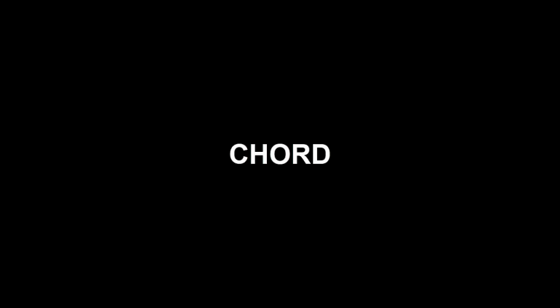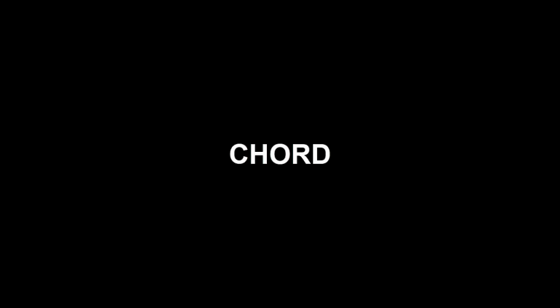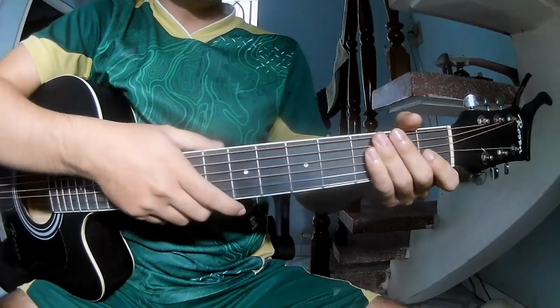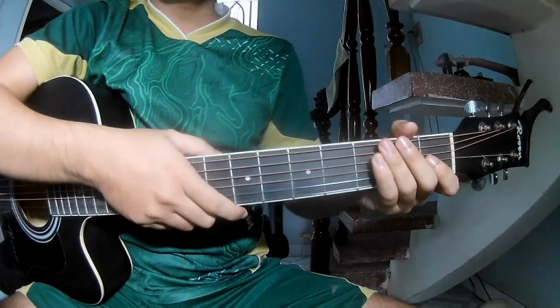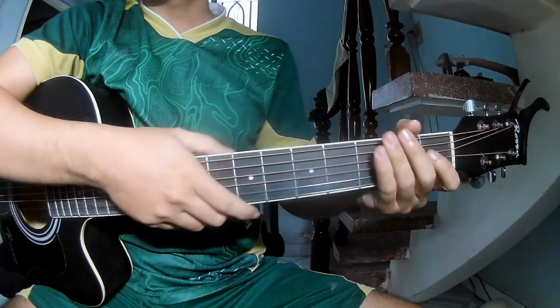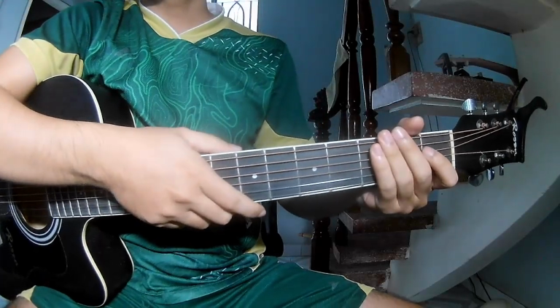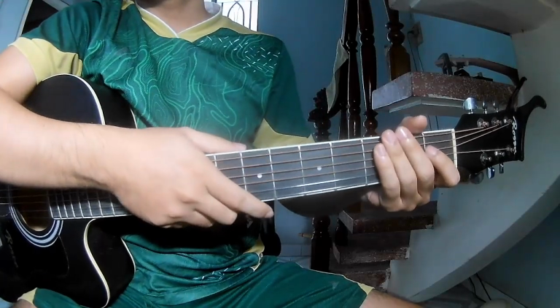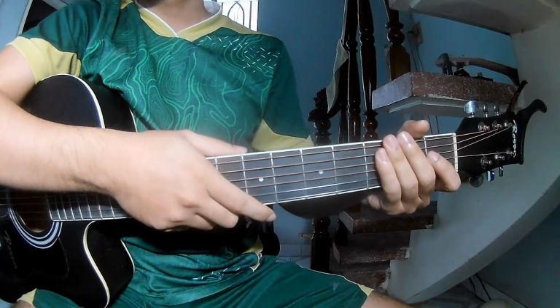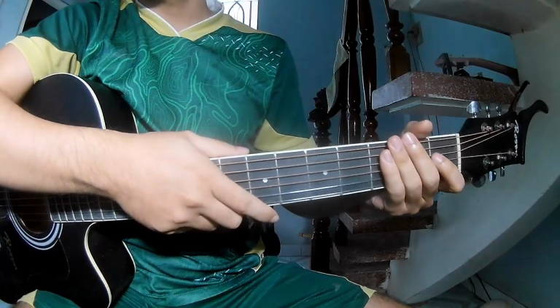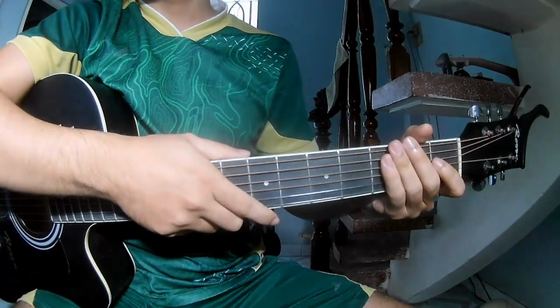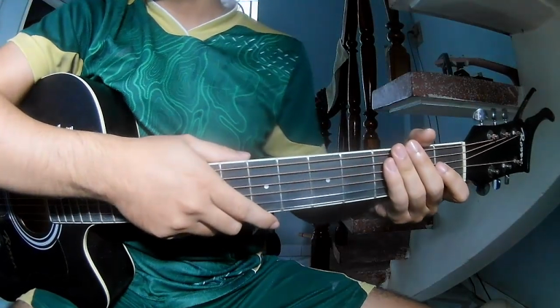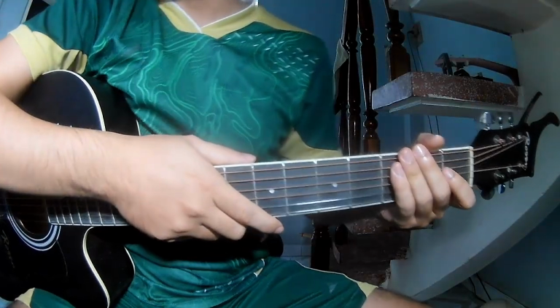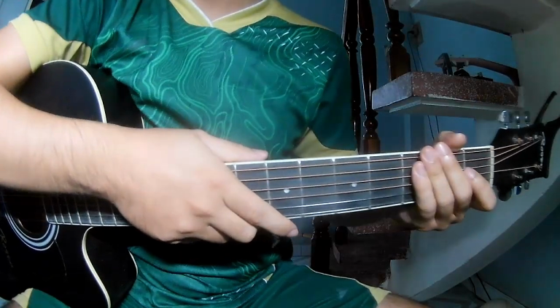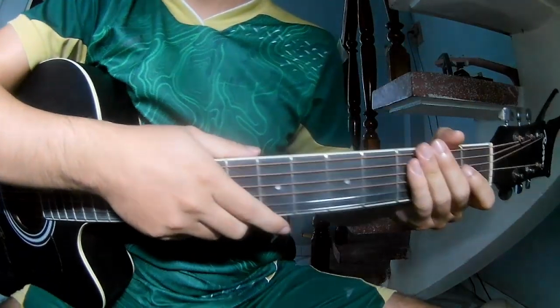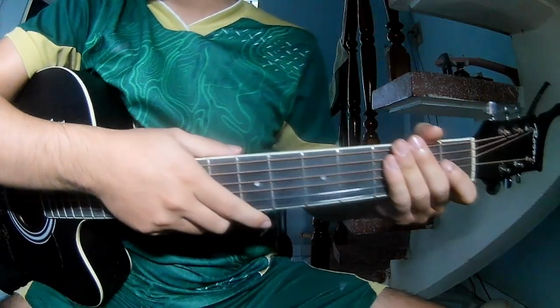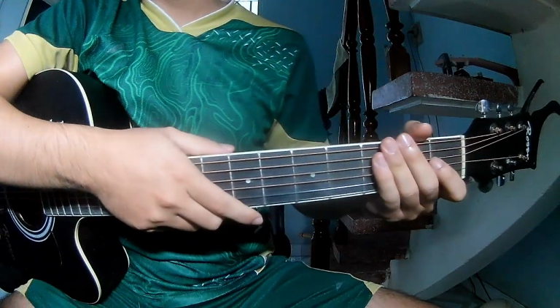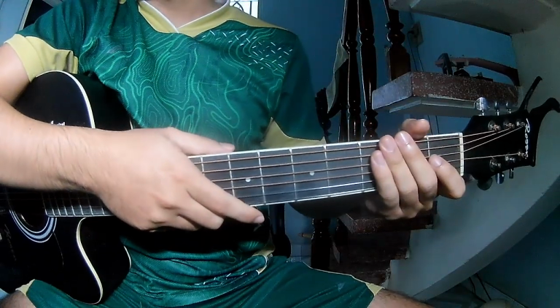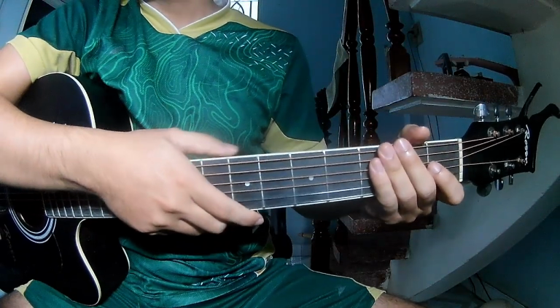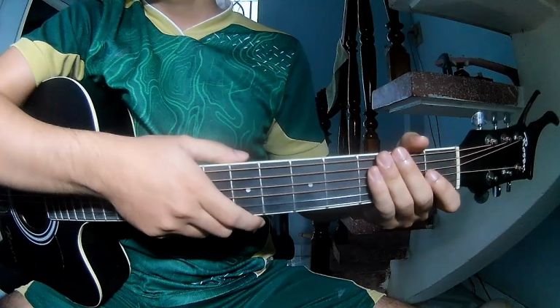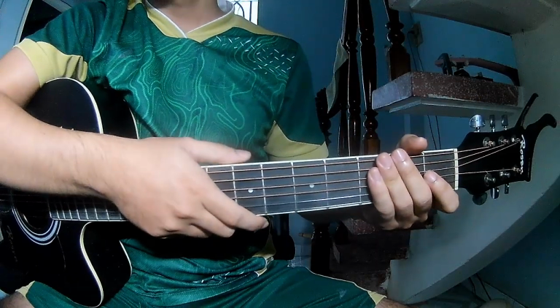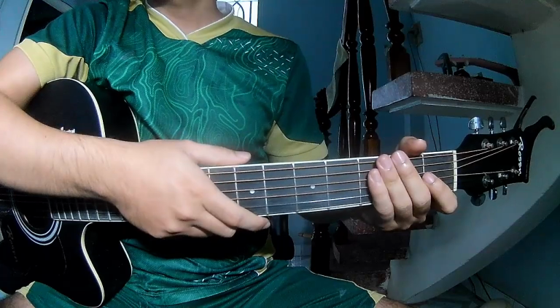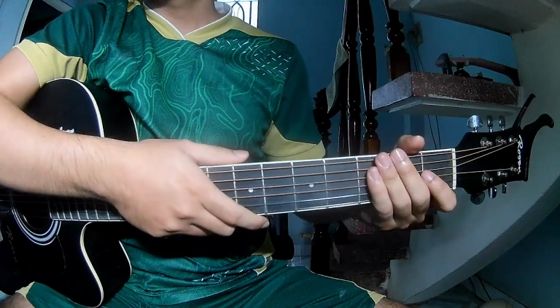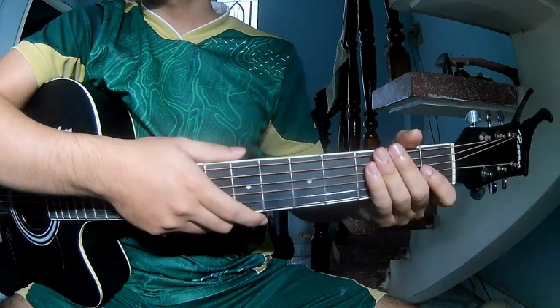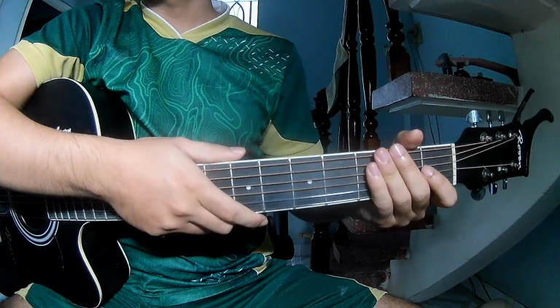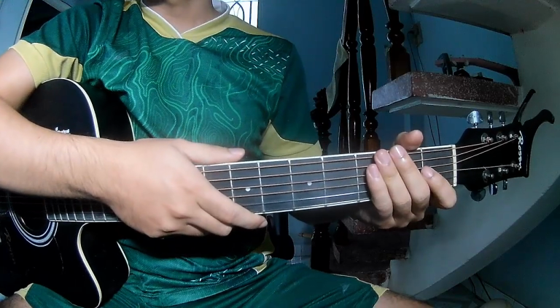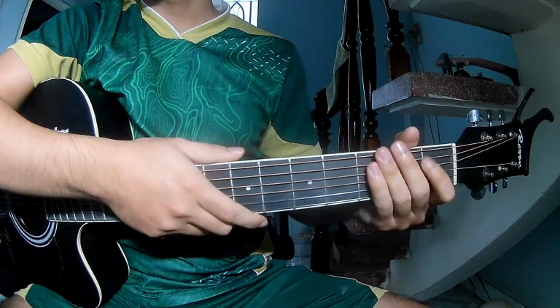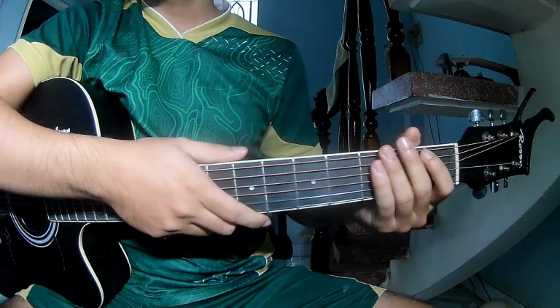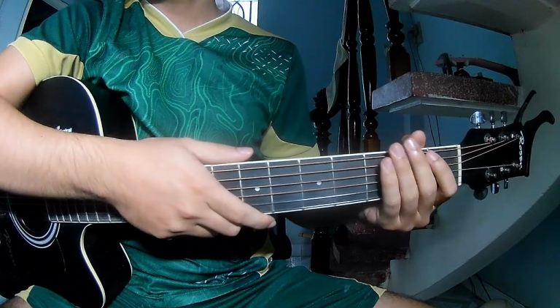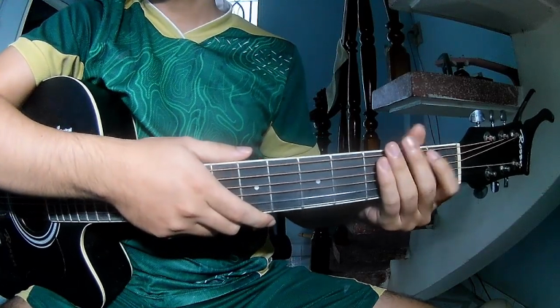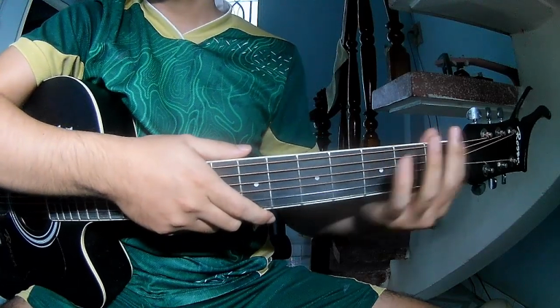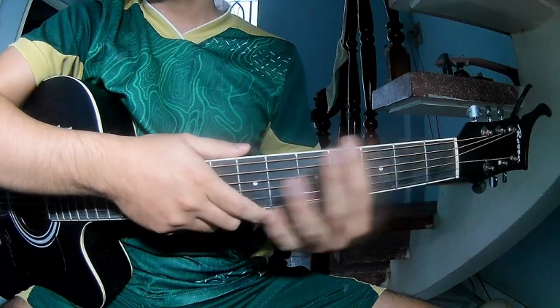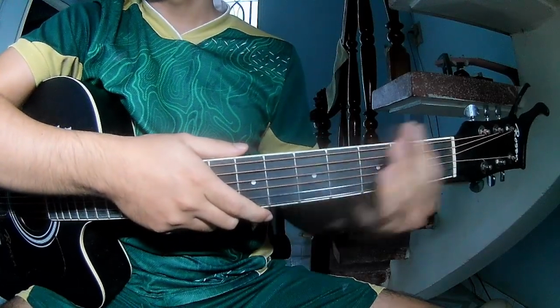Hi everyone! Today we'll see how to play guitar bass vlog by 4 our boys. First, don't use cable.